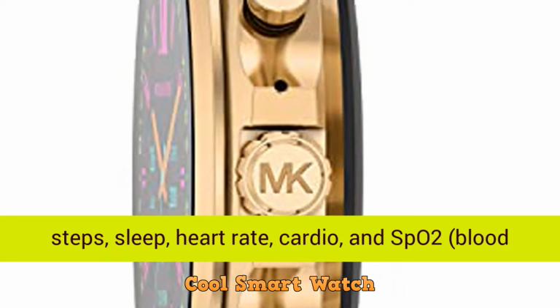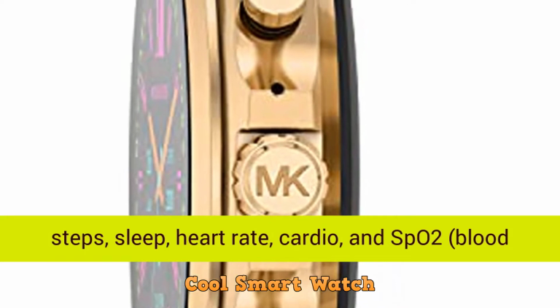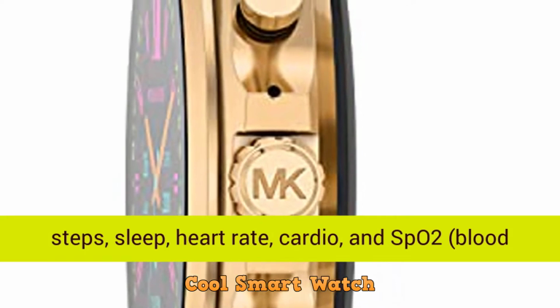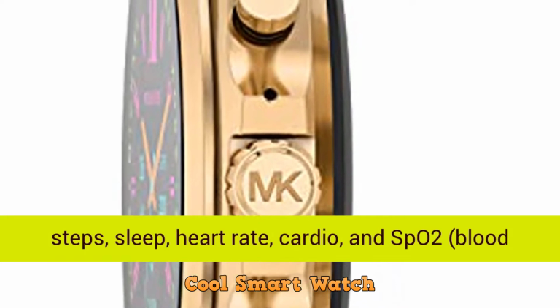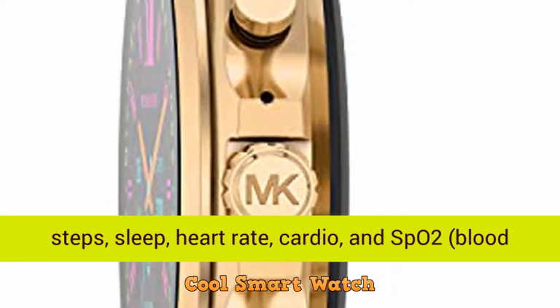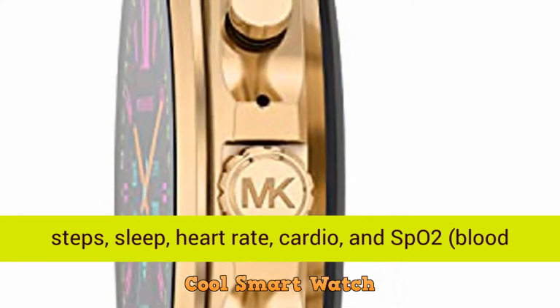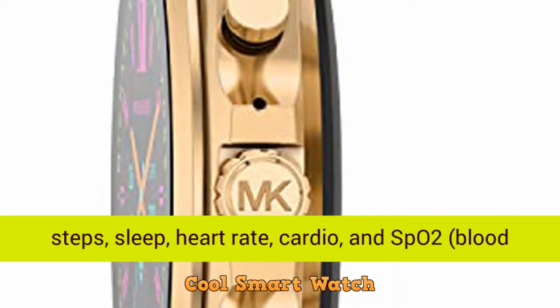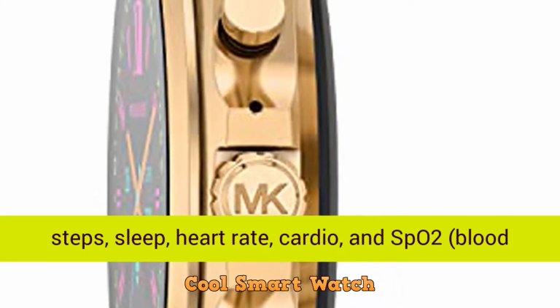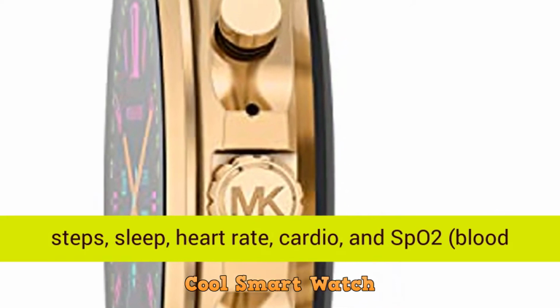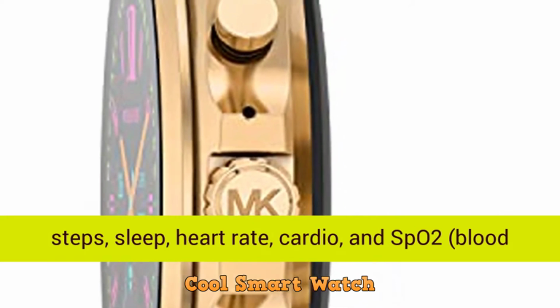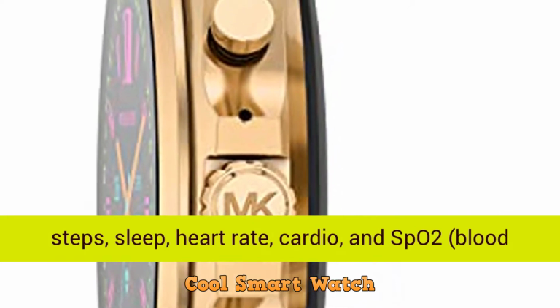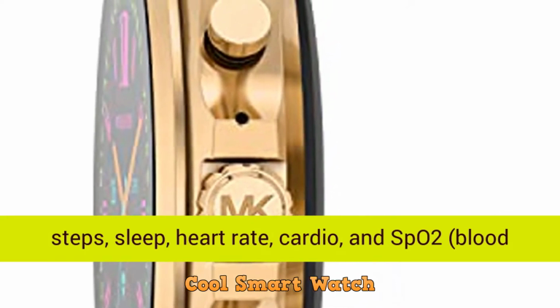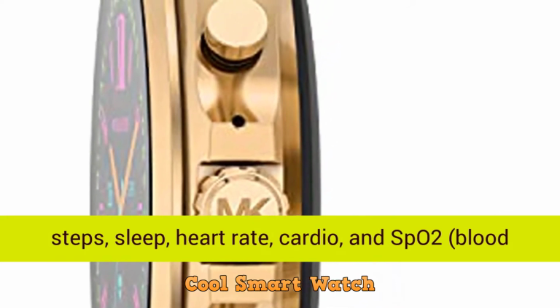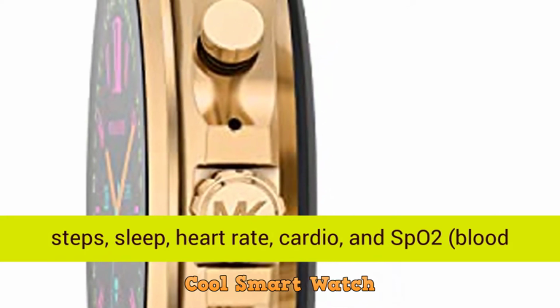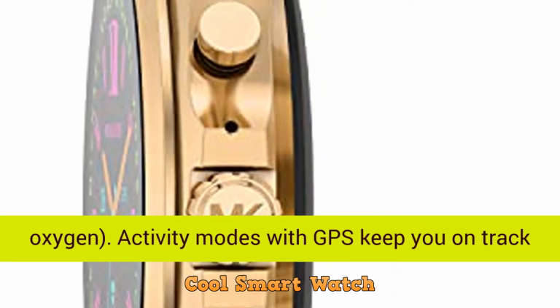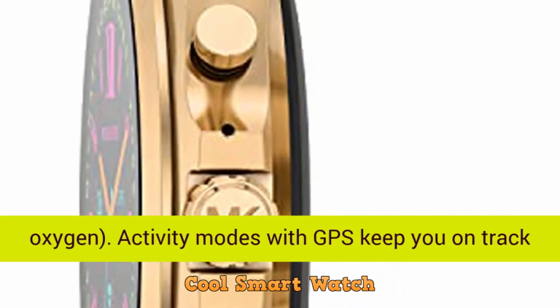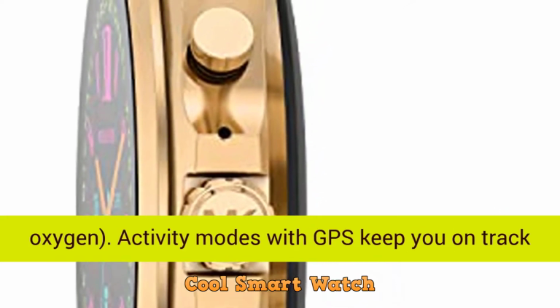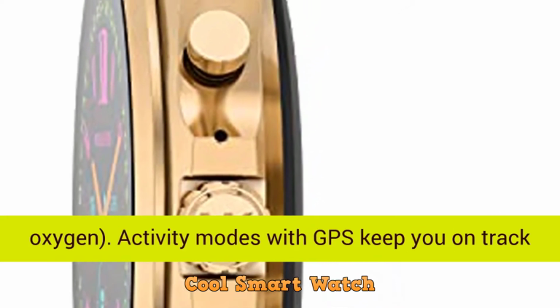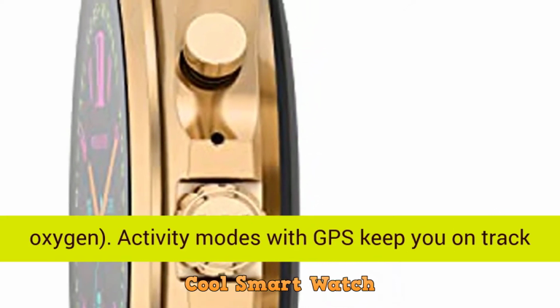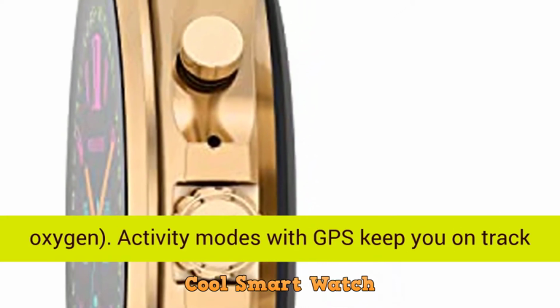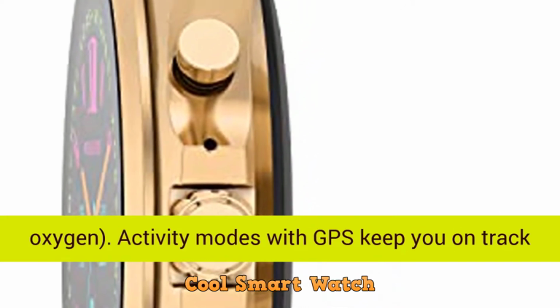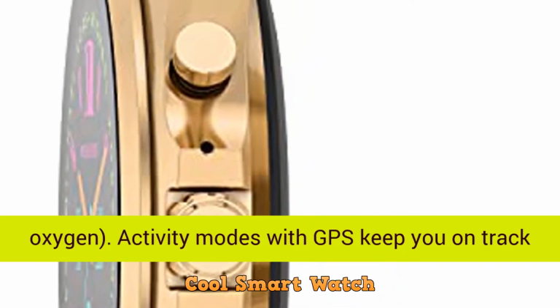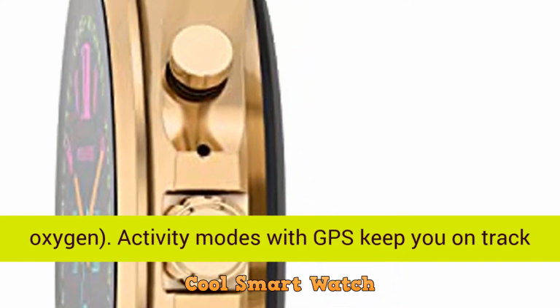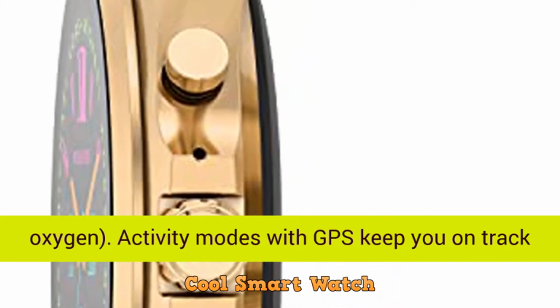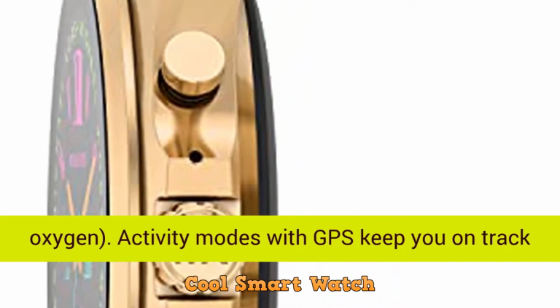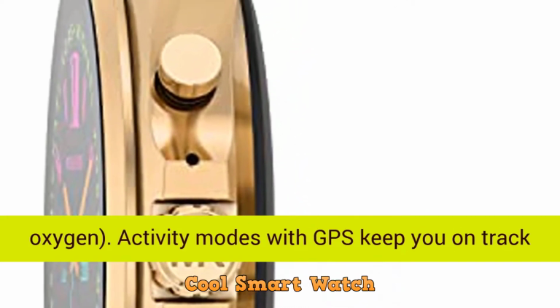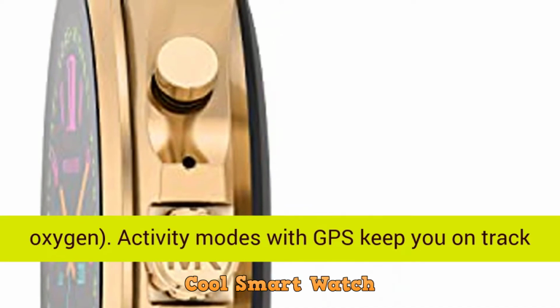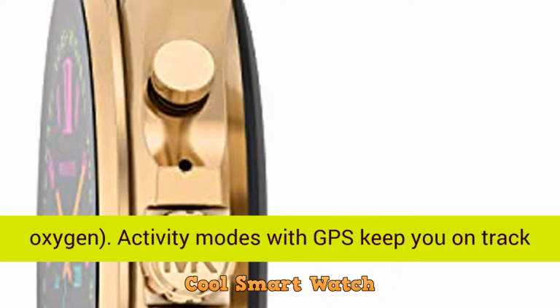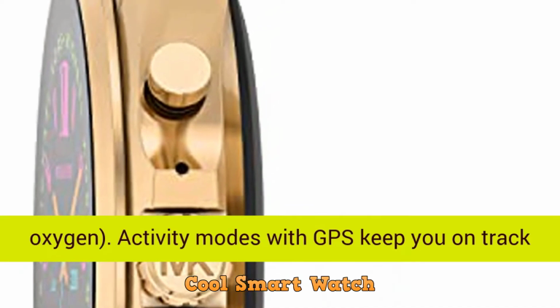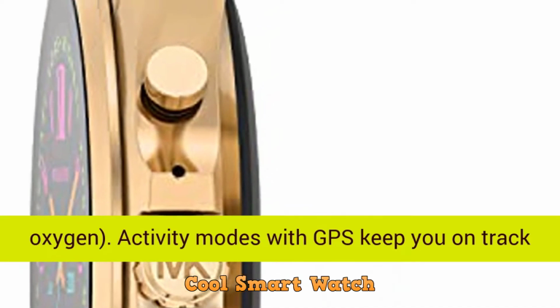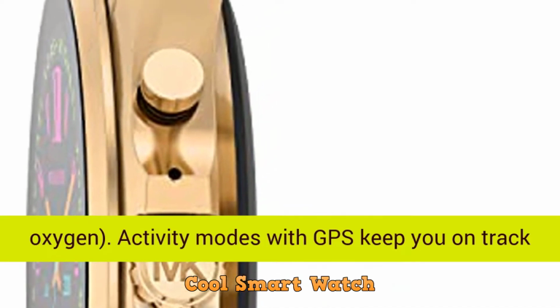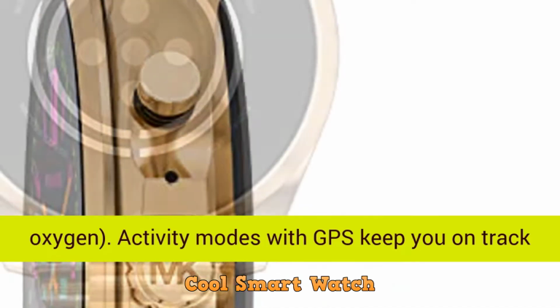Automatically tracks activity goals, steps, sleep, heart rate, cardio, and SPO2 blood oxygen.